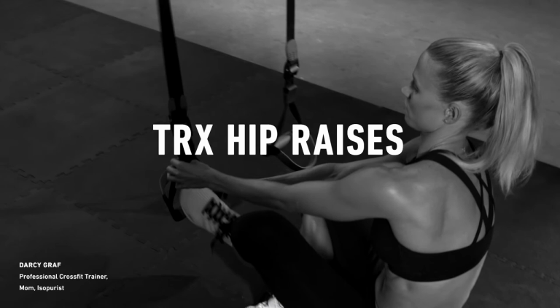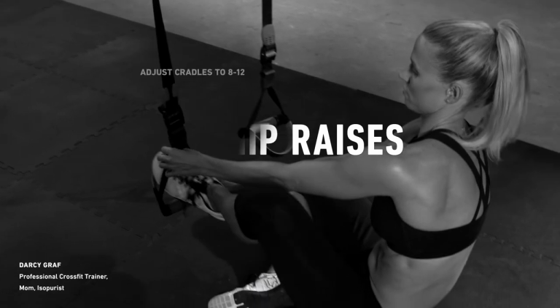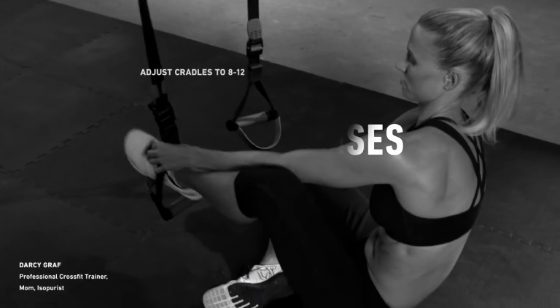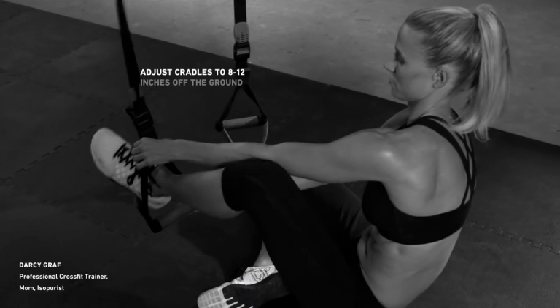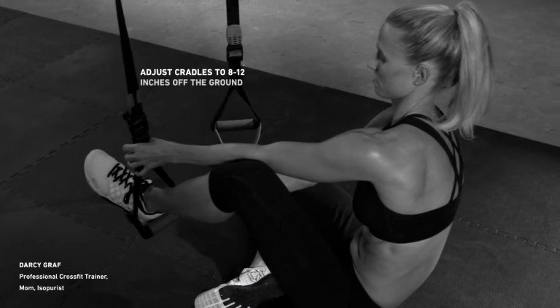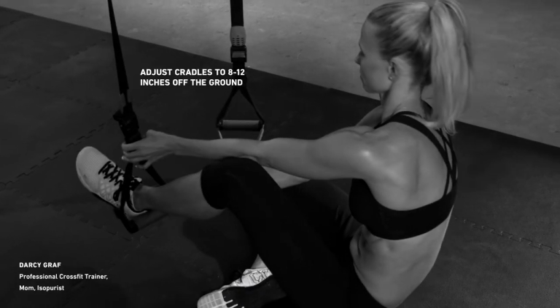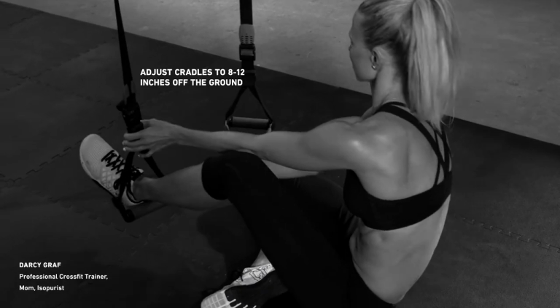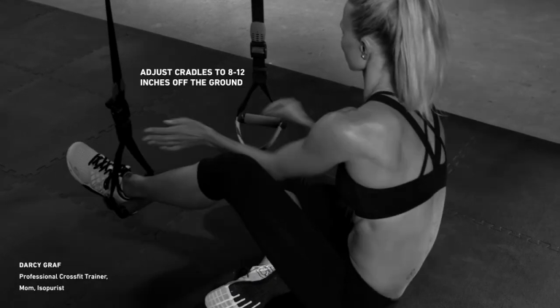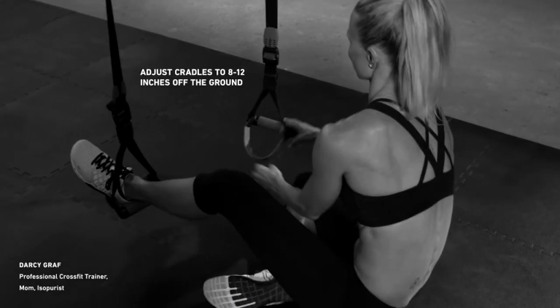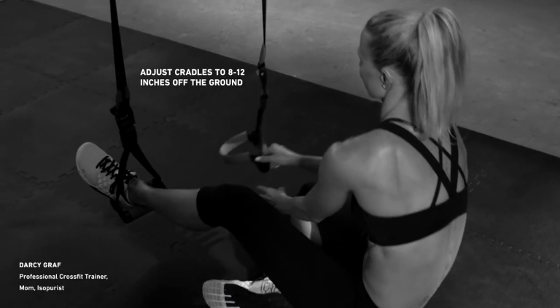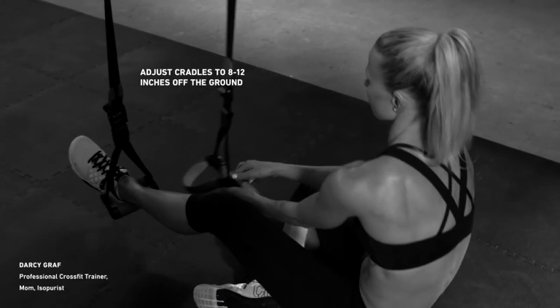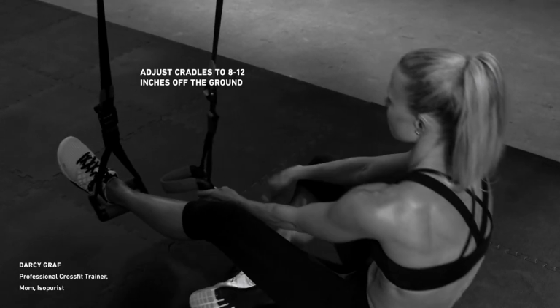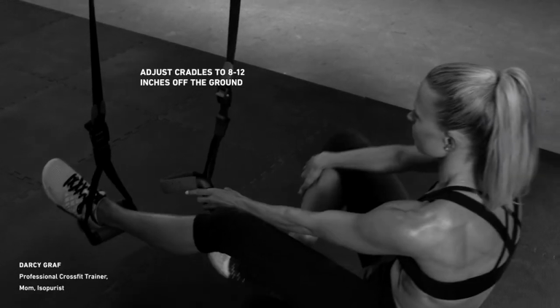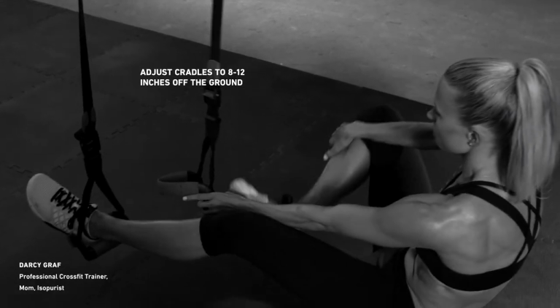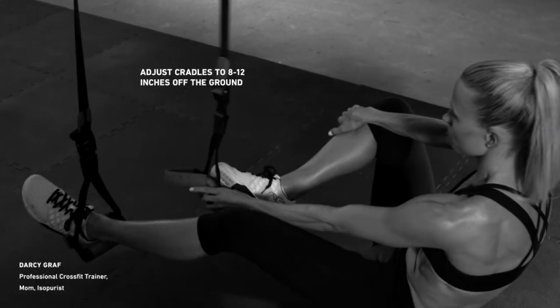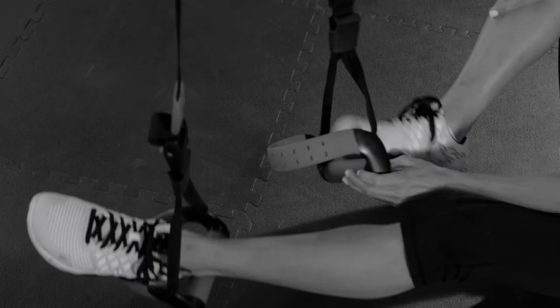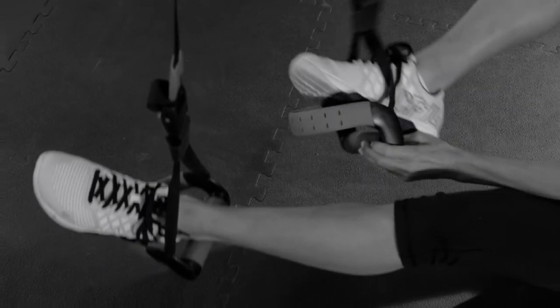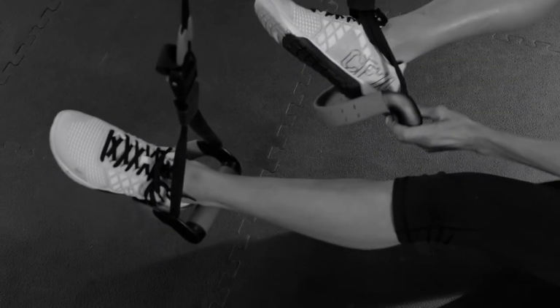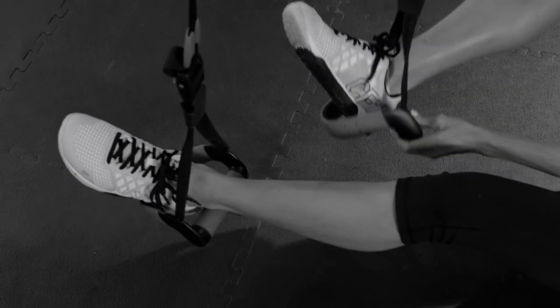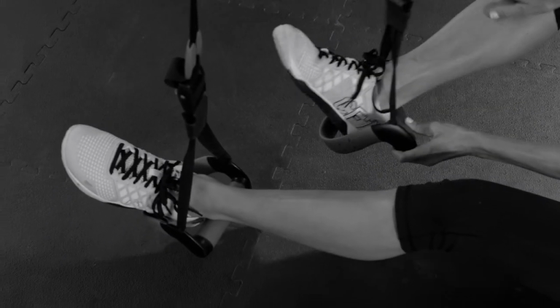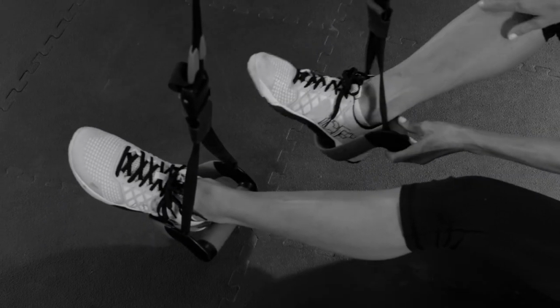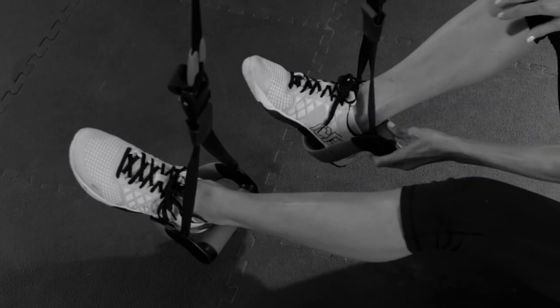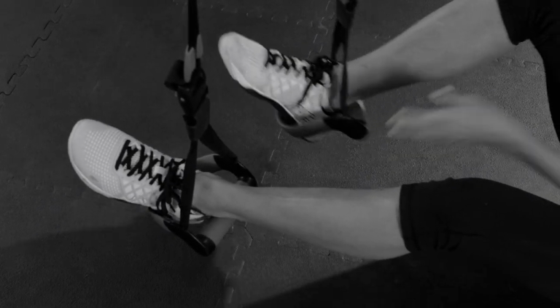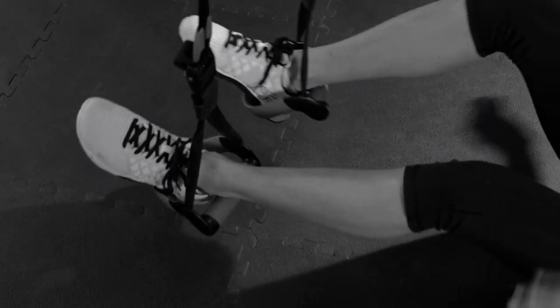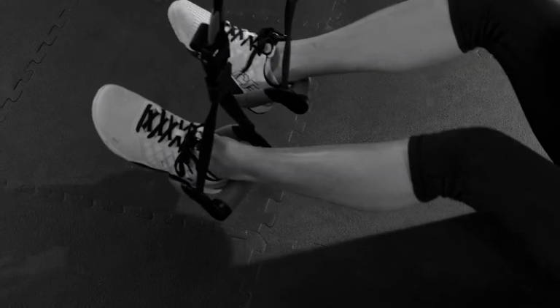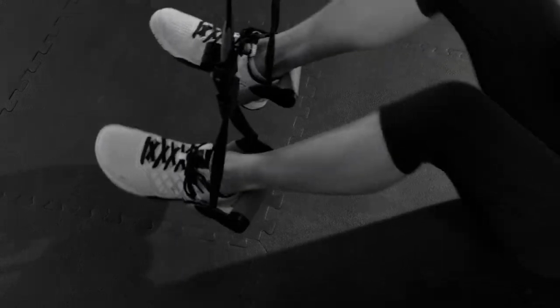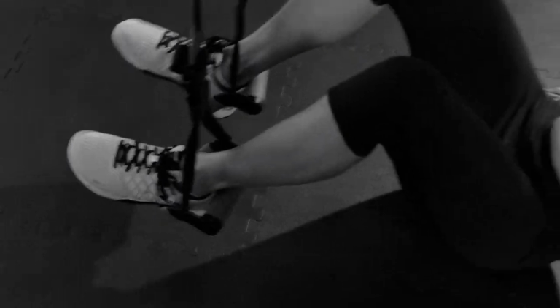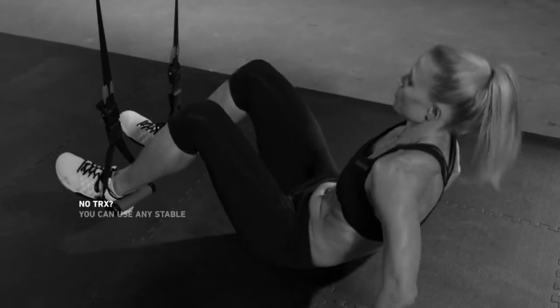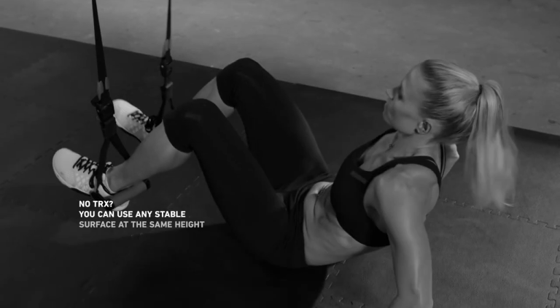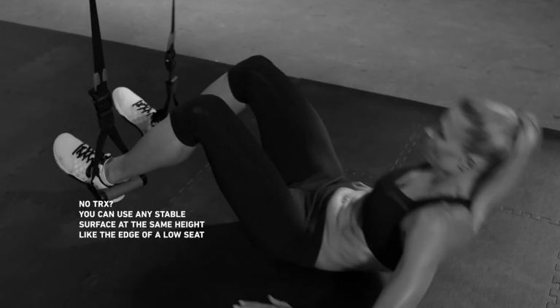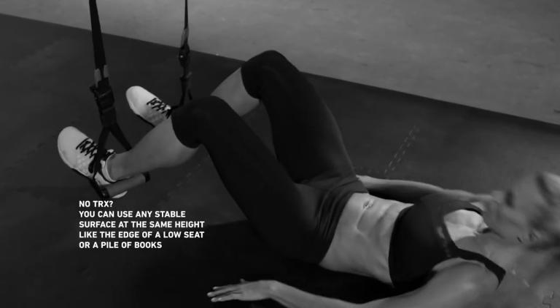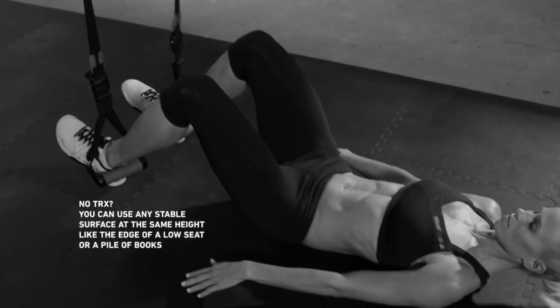Place heels and TRX cradles directly under the anchor. Lie with back on the ground, arms at sides, palms down.